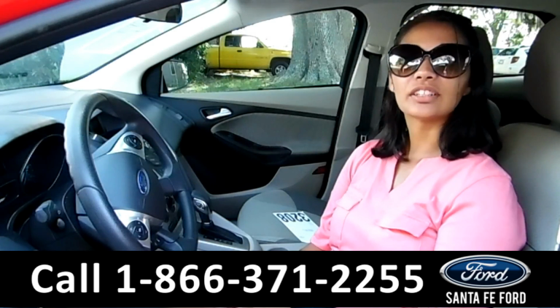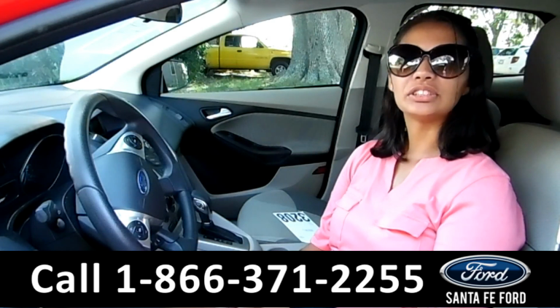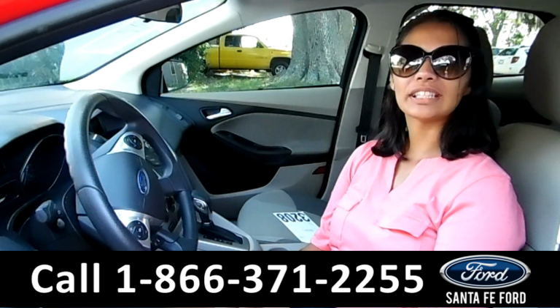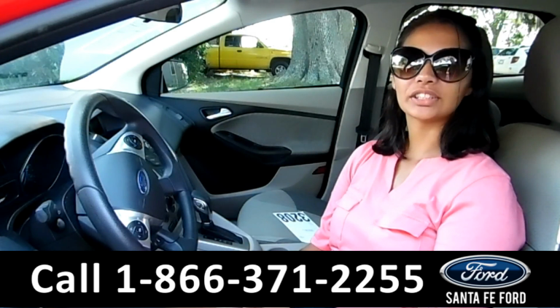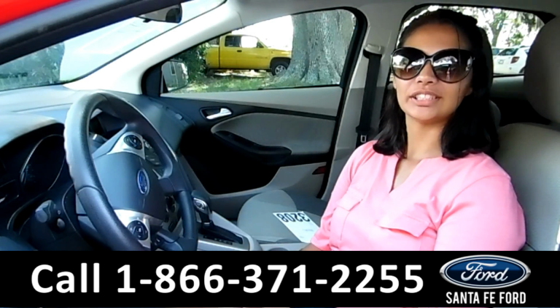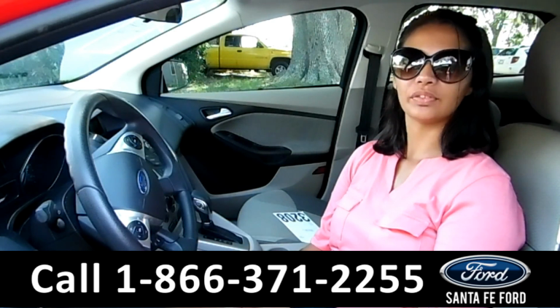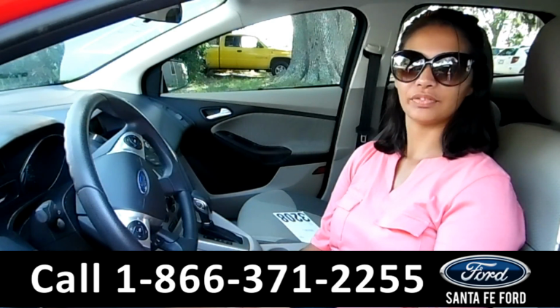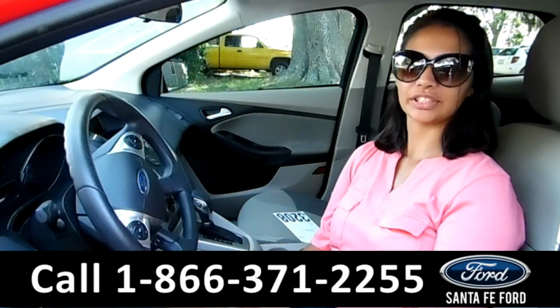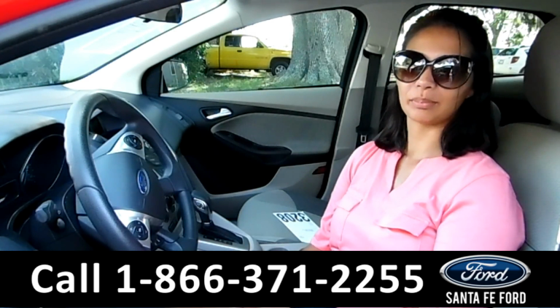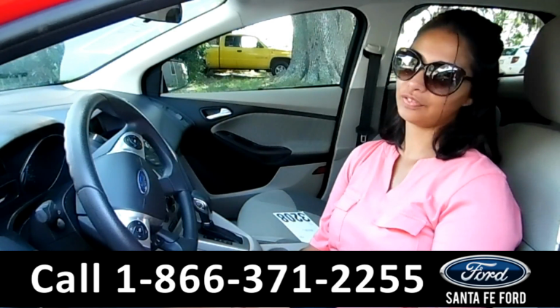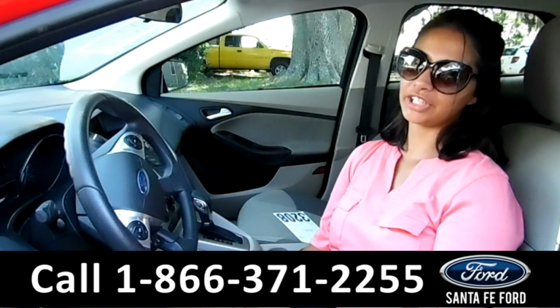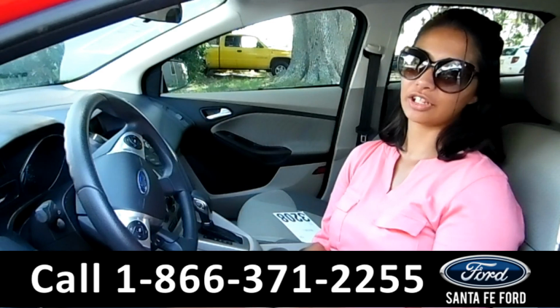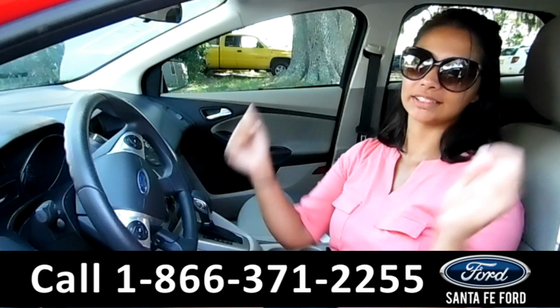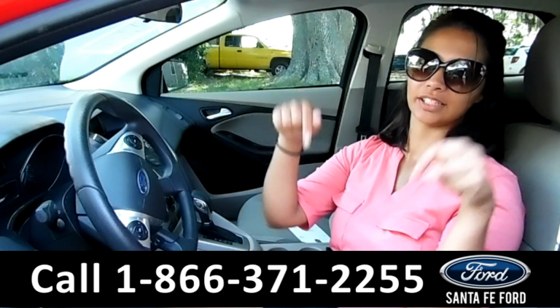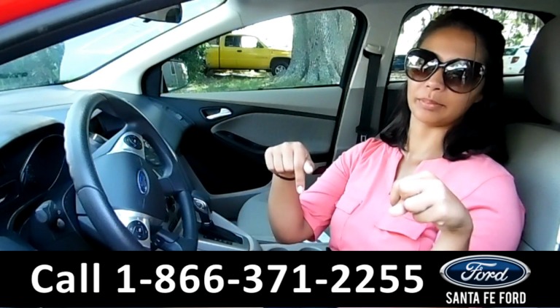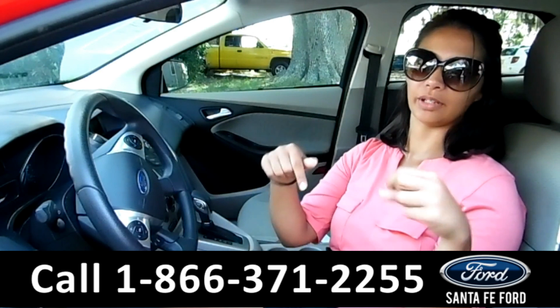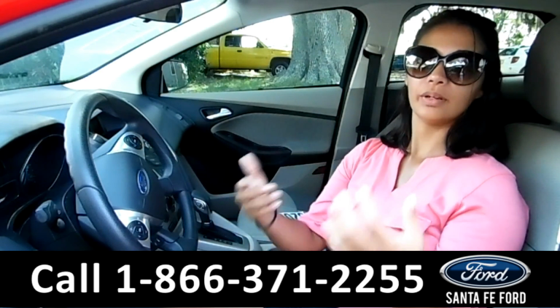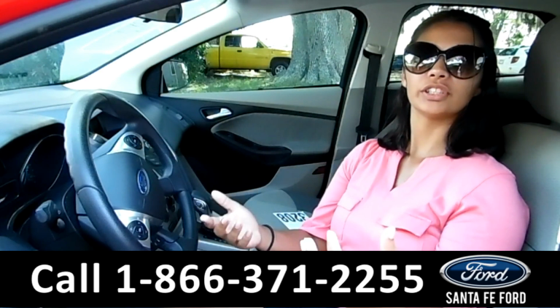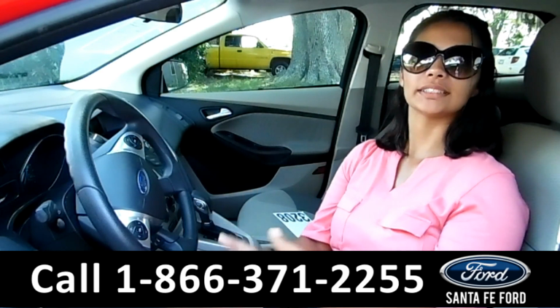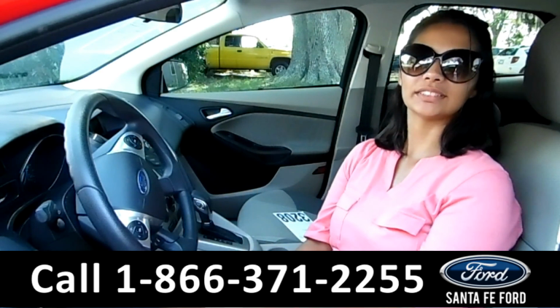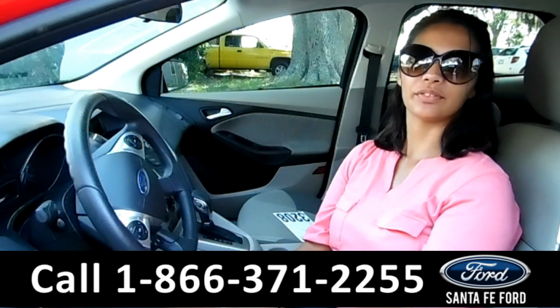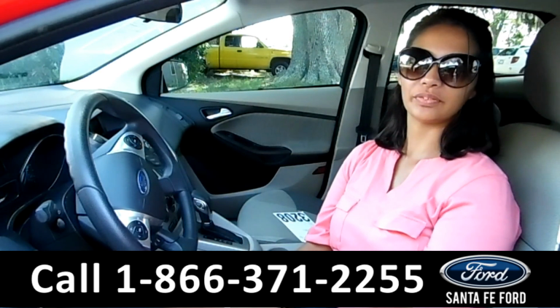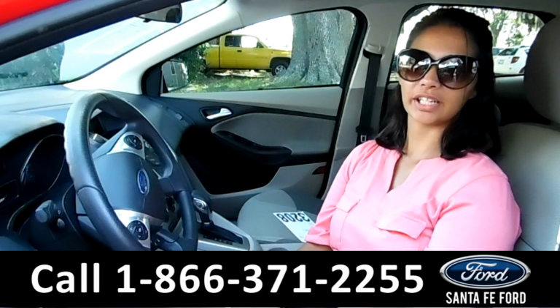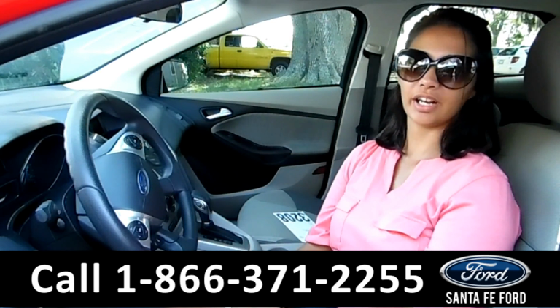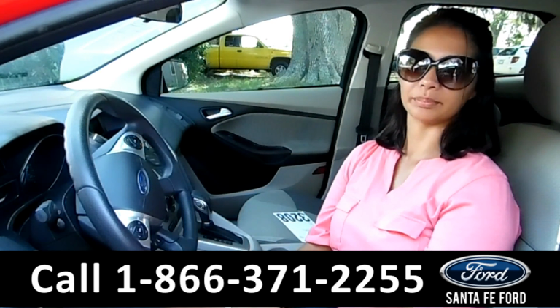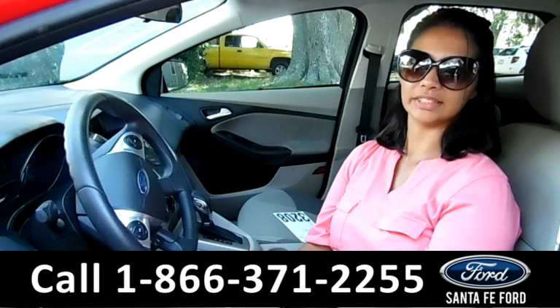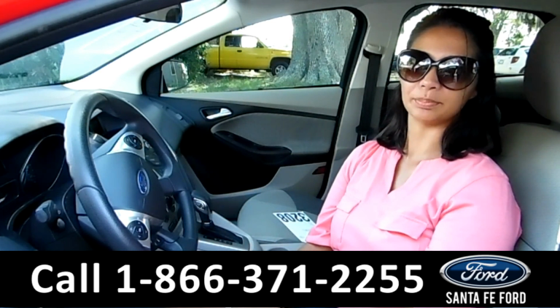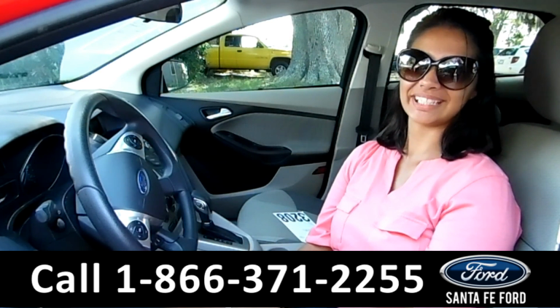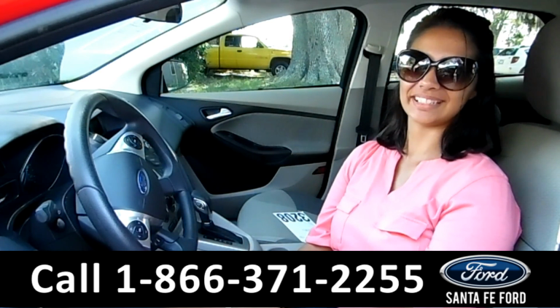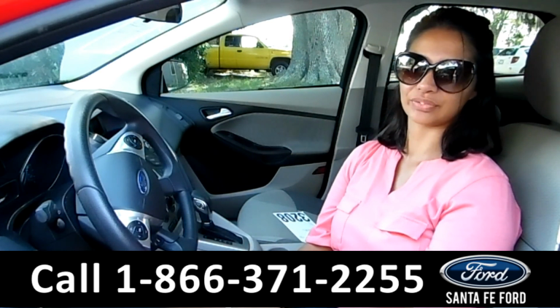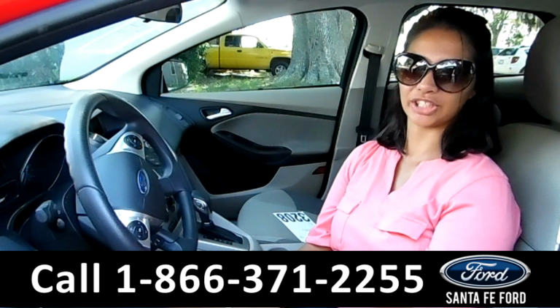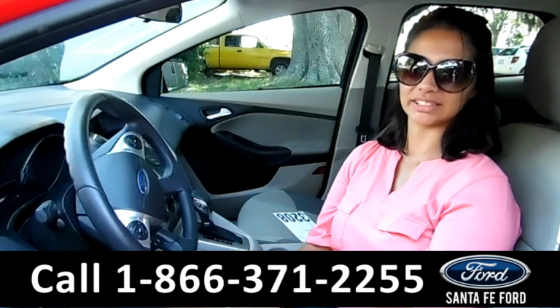That was a 2013 Ford Focus. For more information, call us at the number below, or check us out at SantafeFord.com. This is Brandy — thanks for watching.